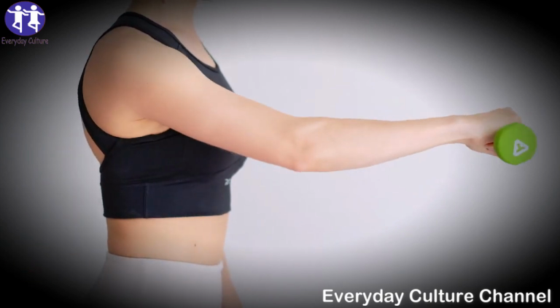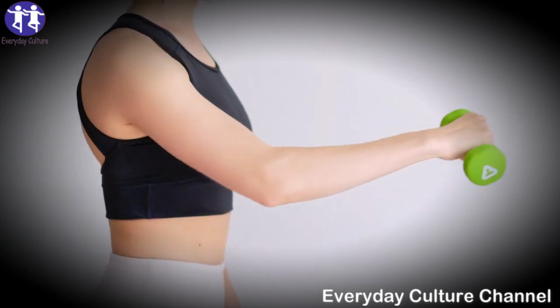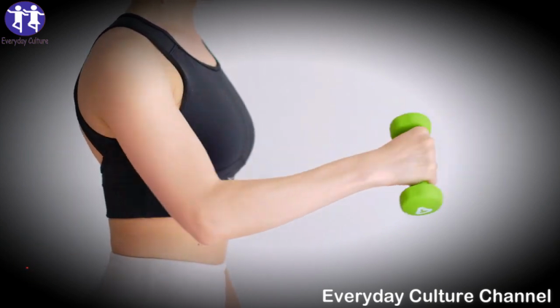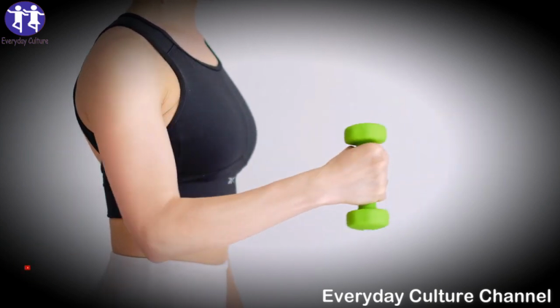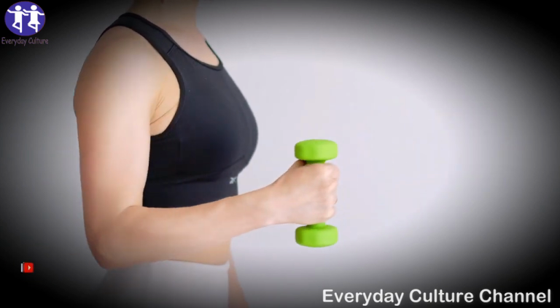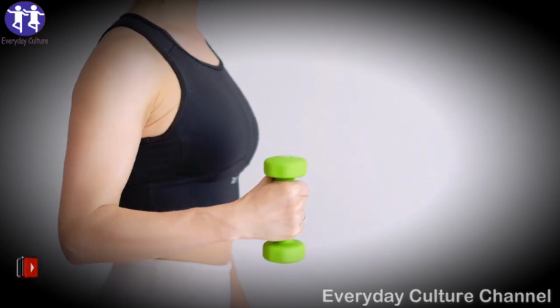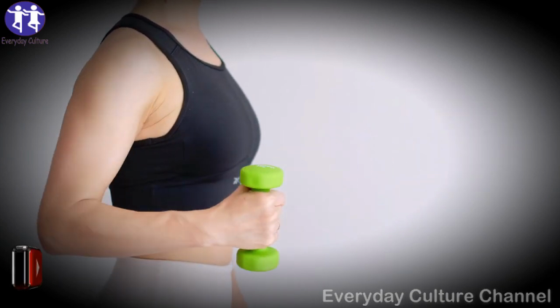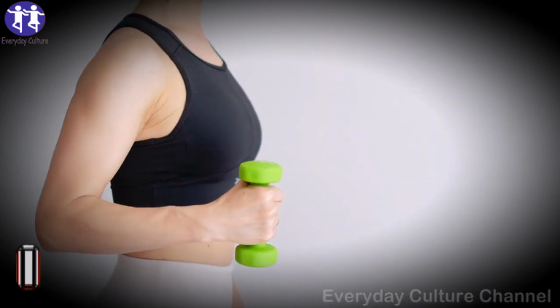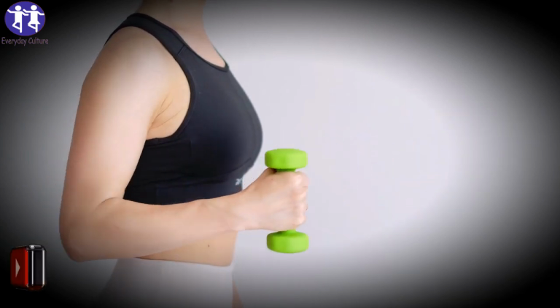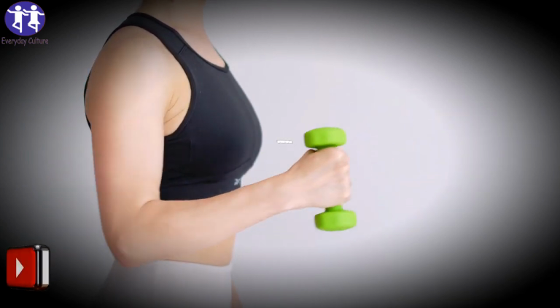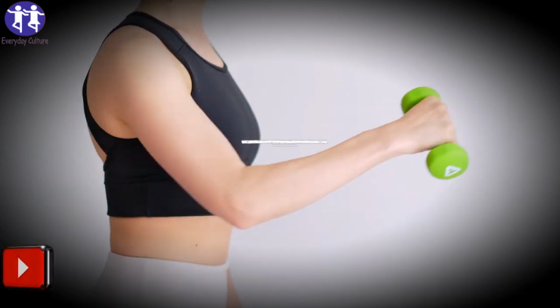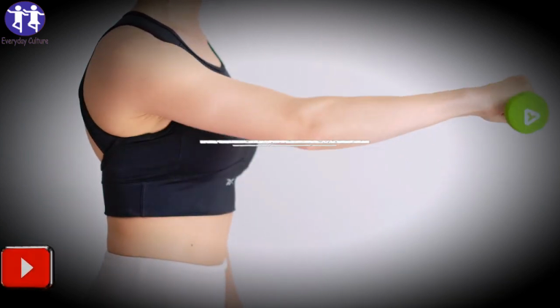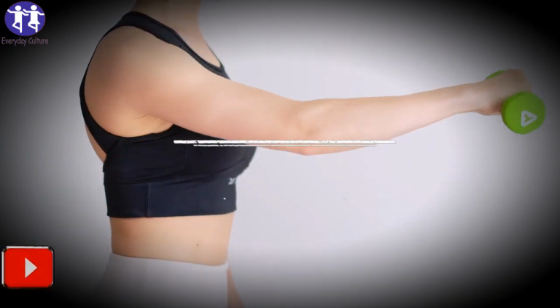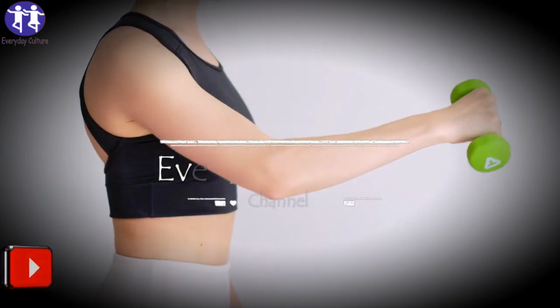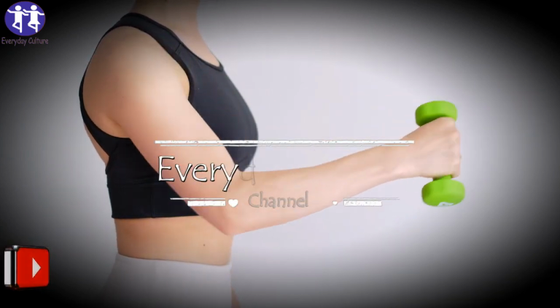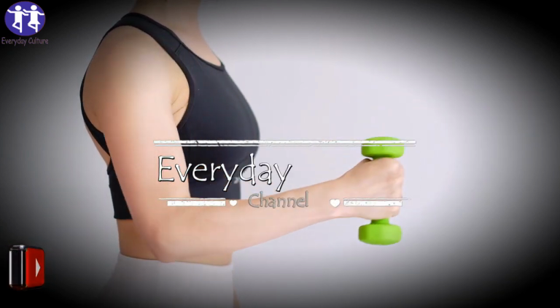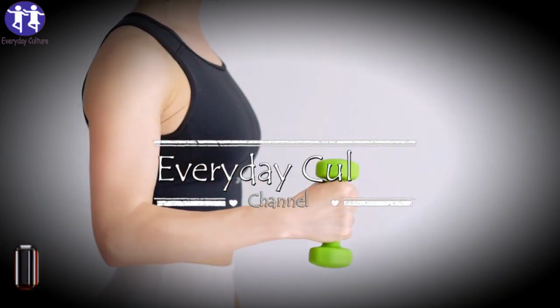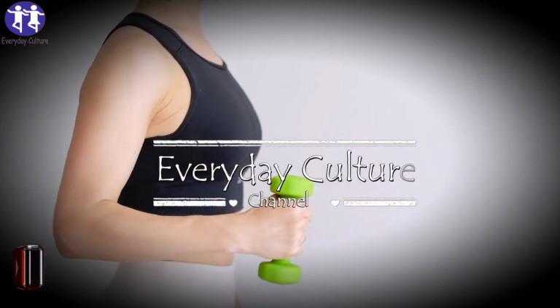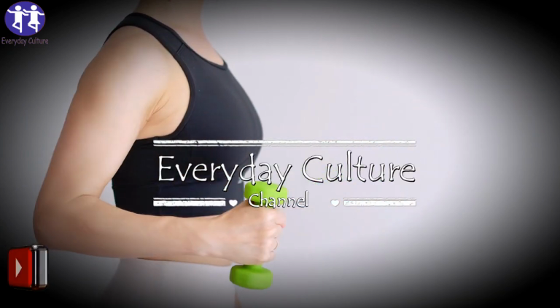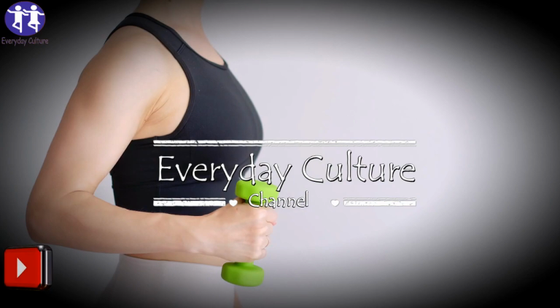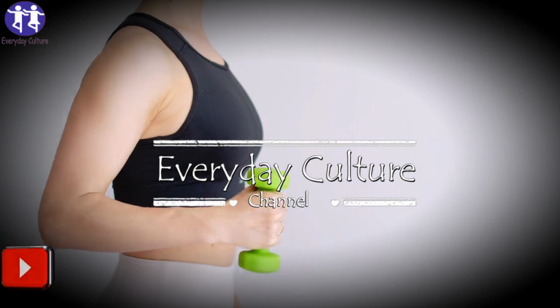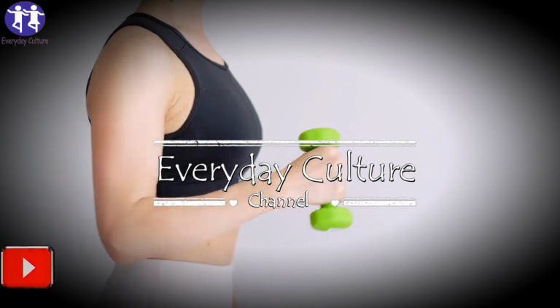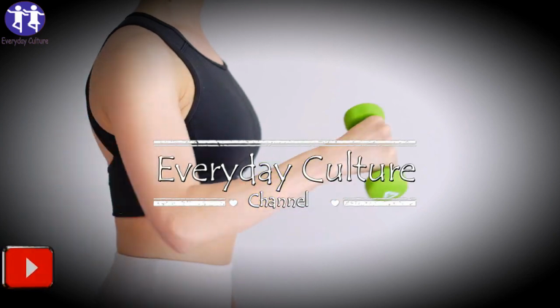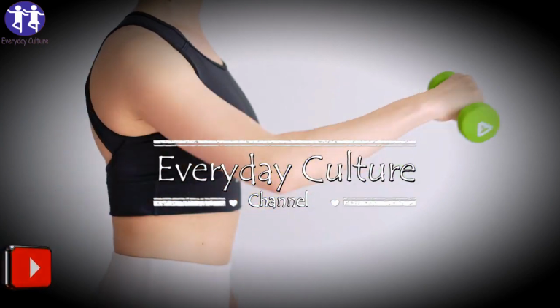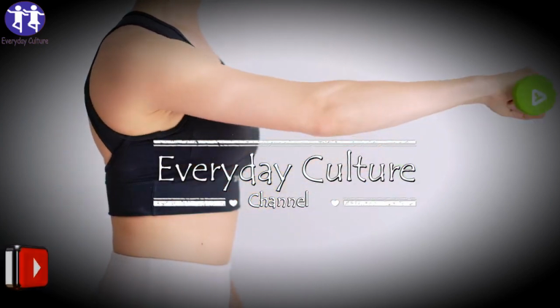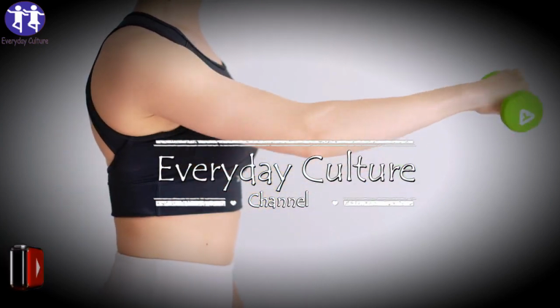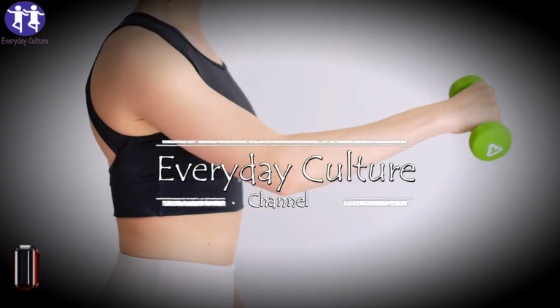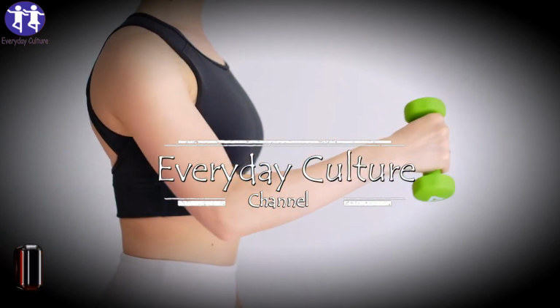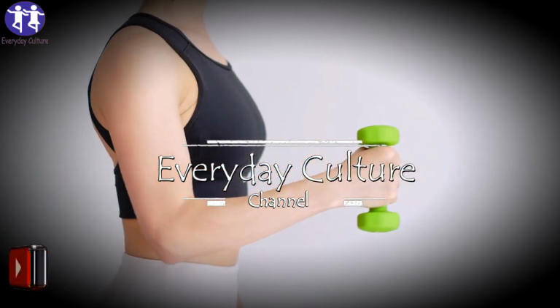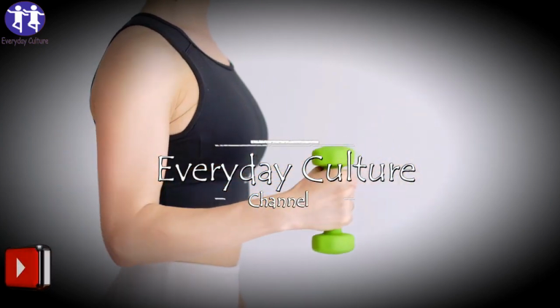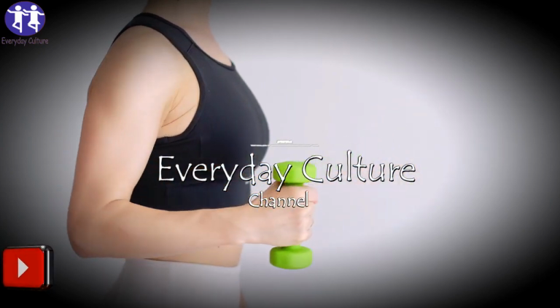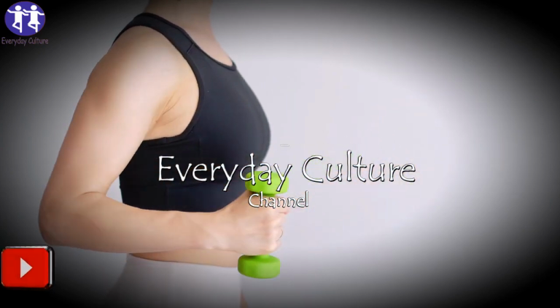Add these refreshing natural drinks to your weight loss regime and you won't regret it.